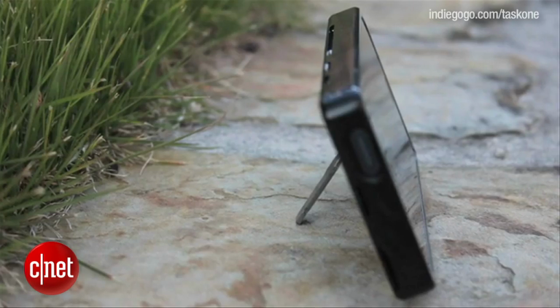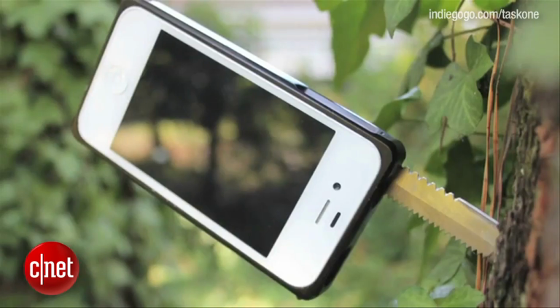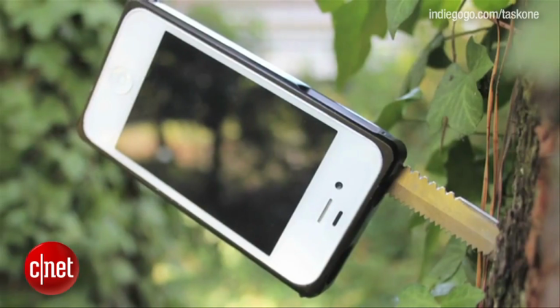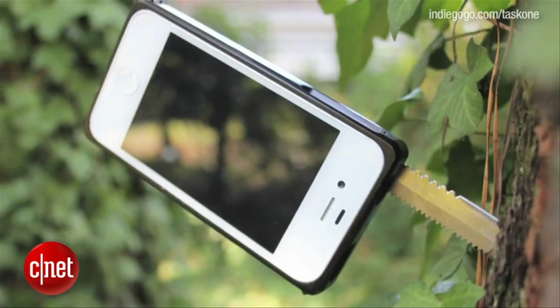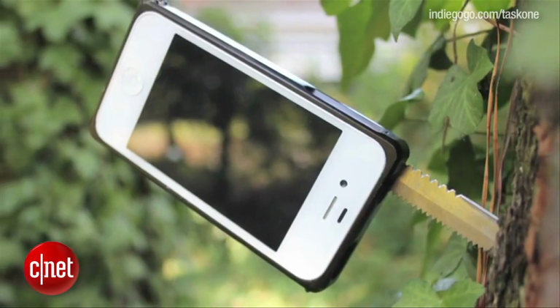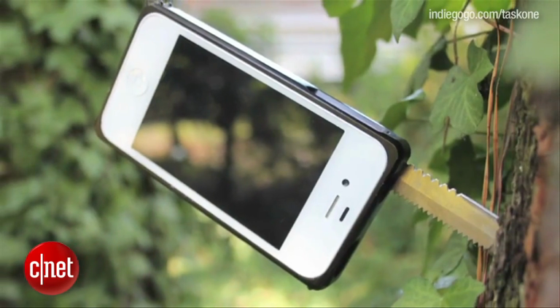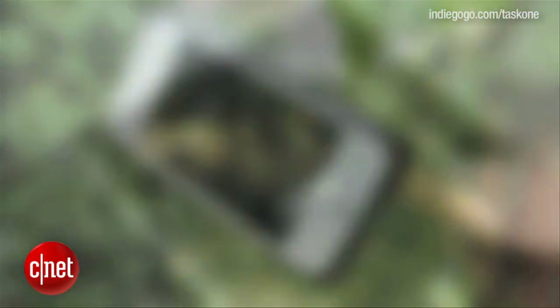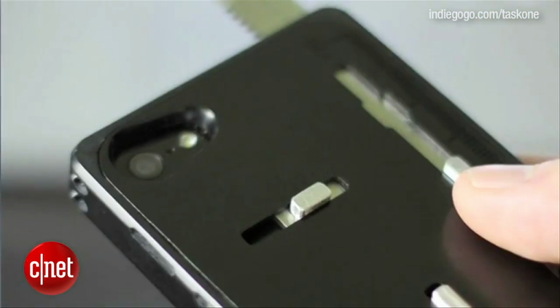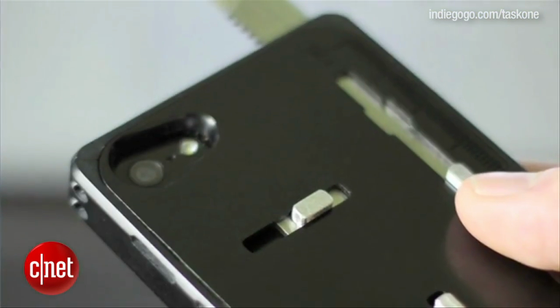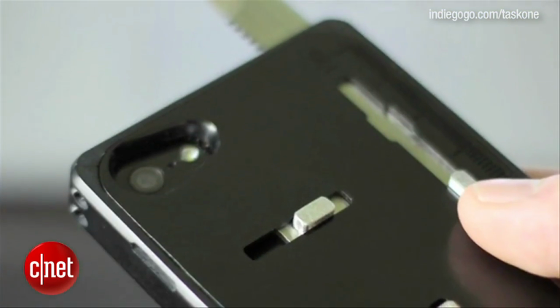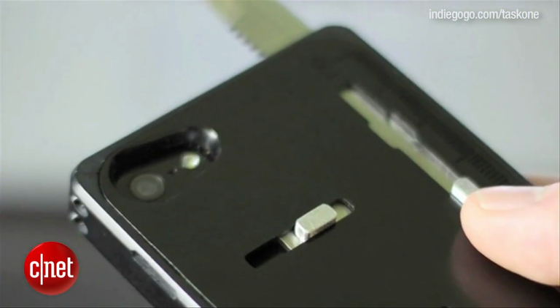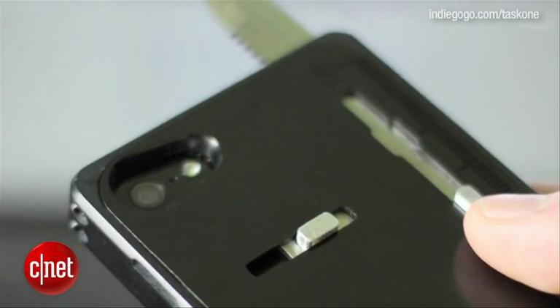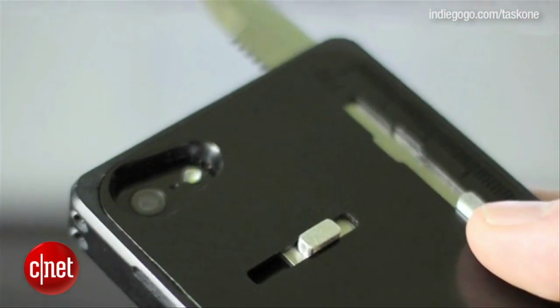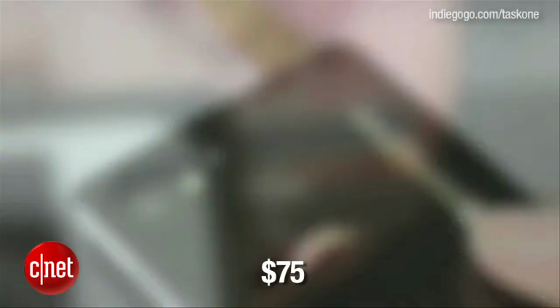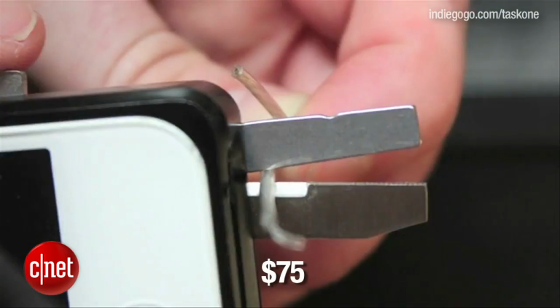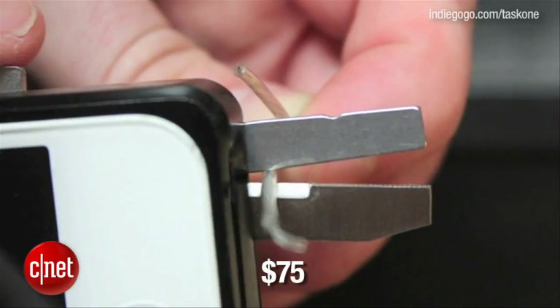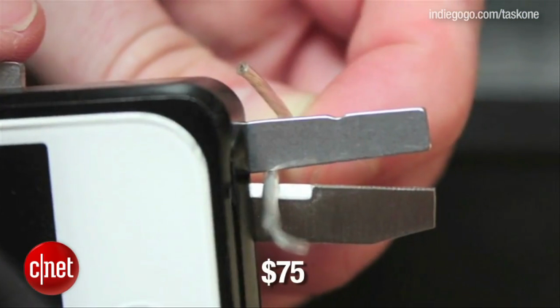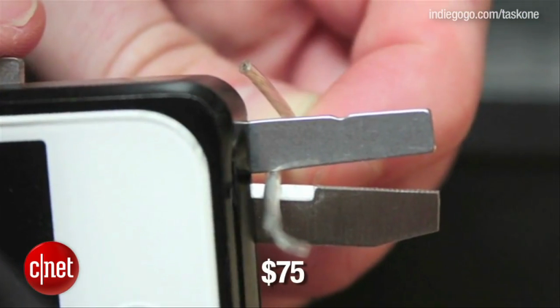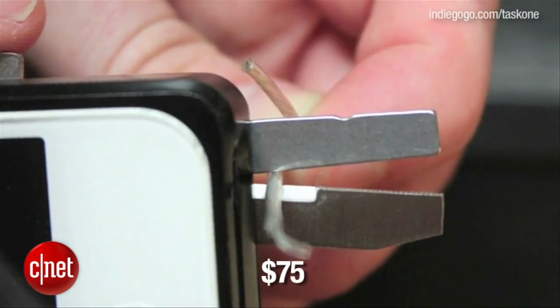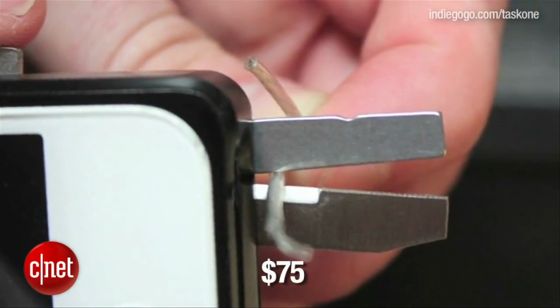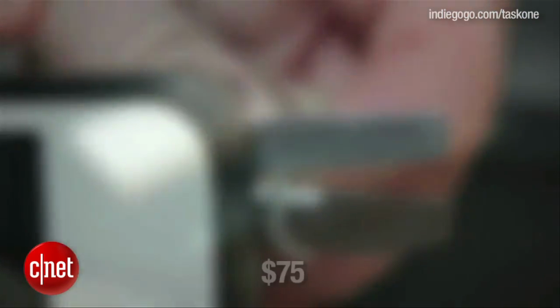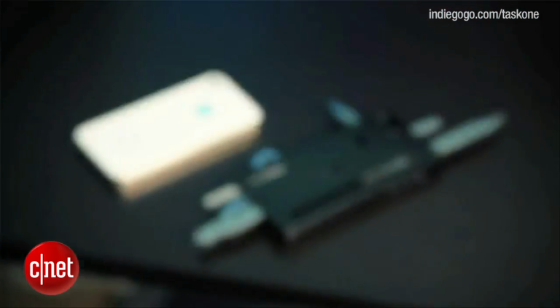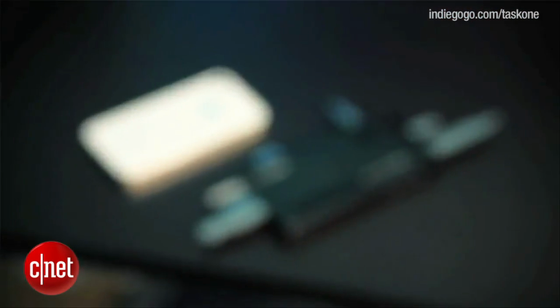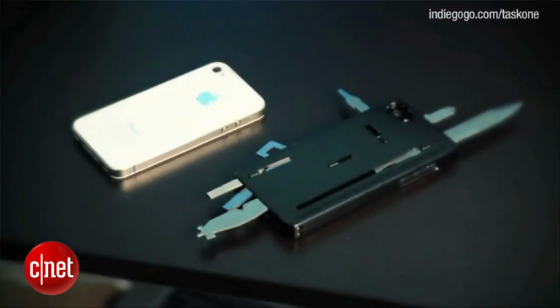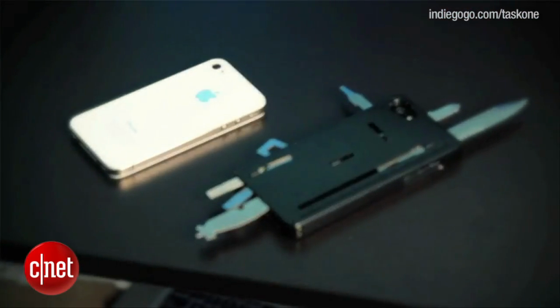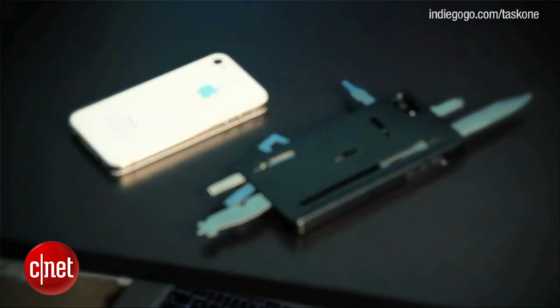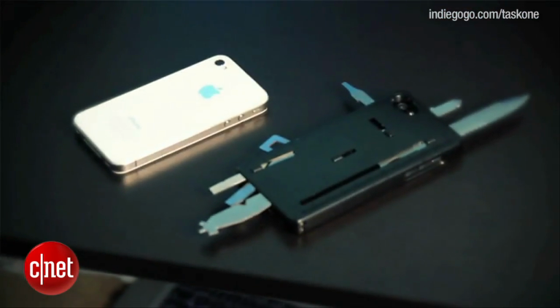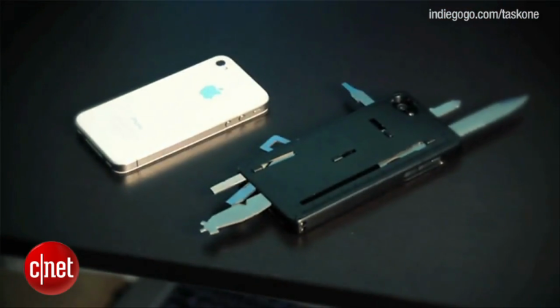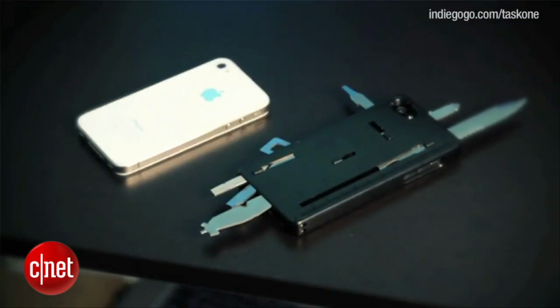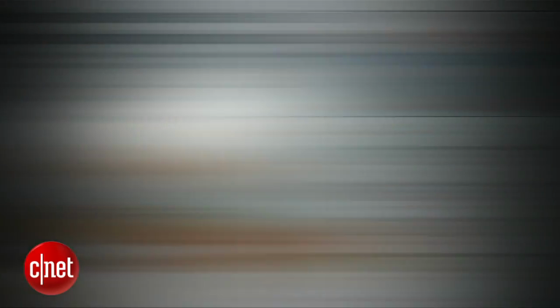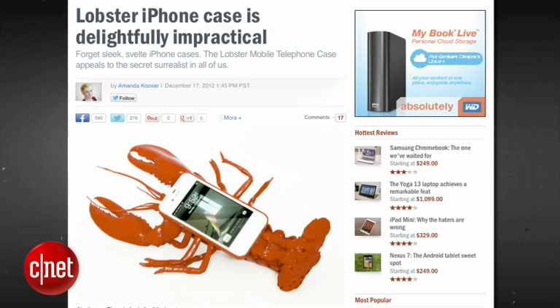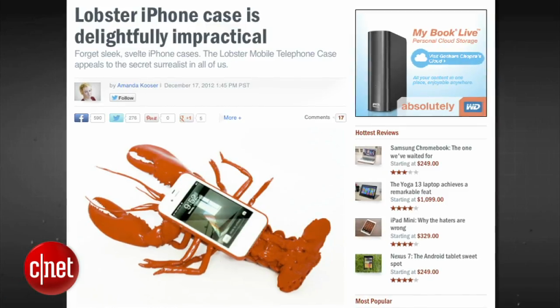If you're interested in a Task One case, it's available in black for $75 for the first 200 backers. Or you could just get a lobster case.